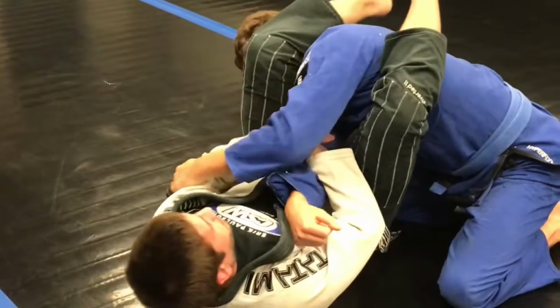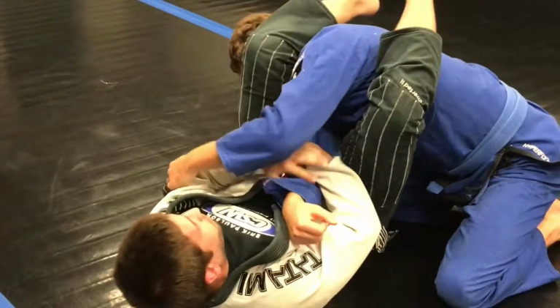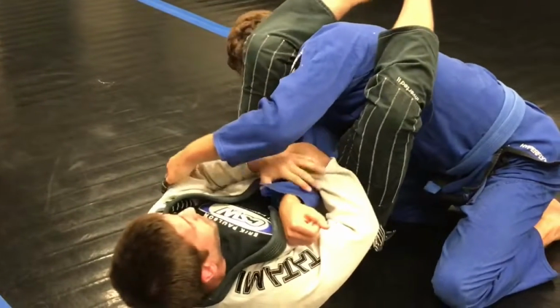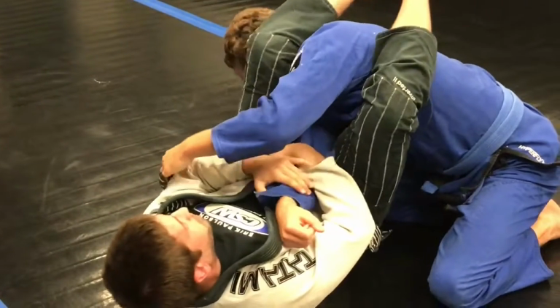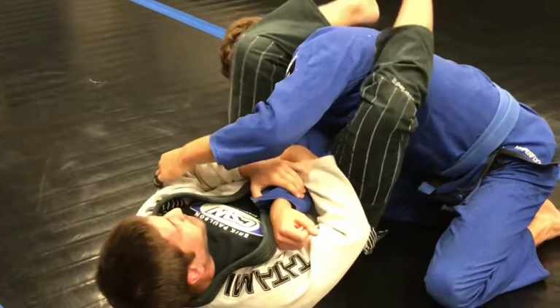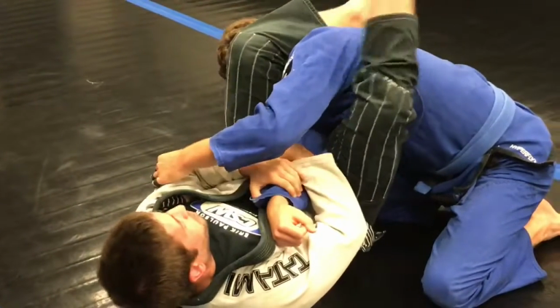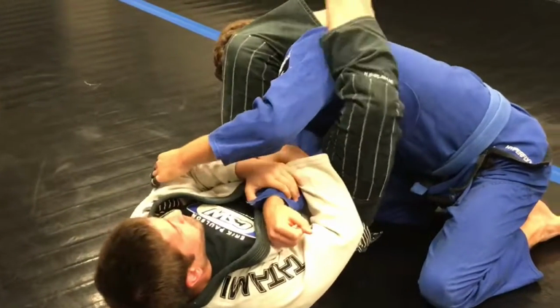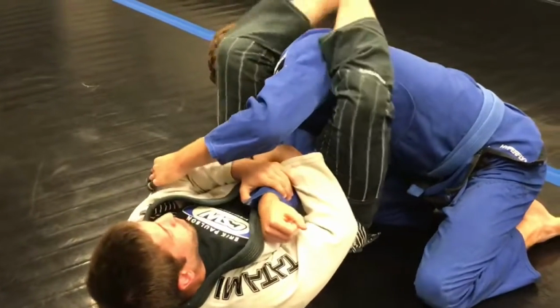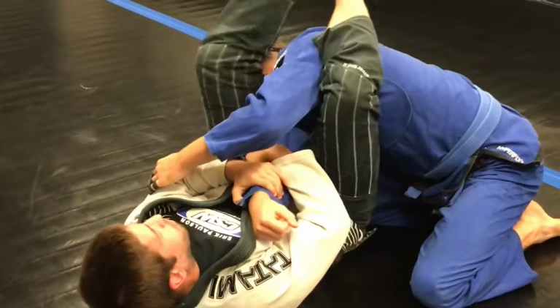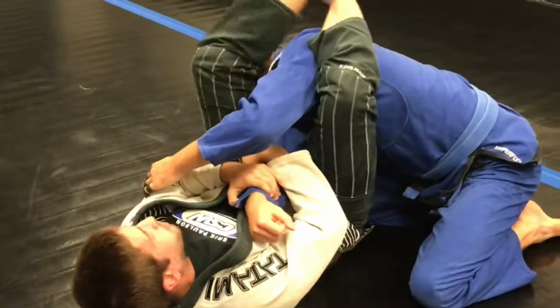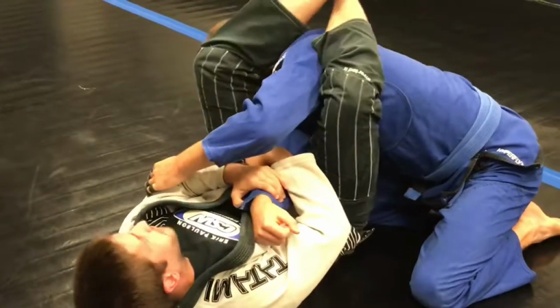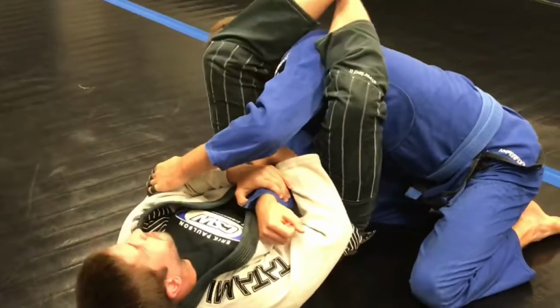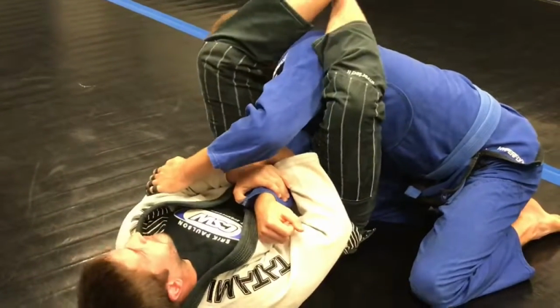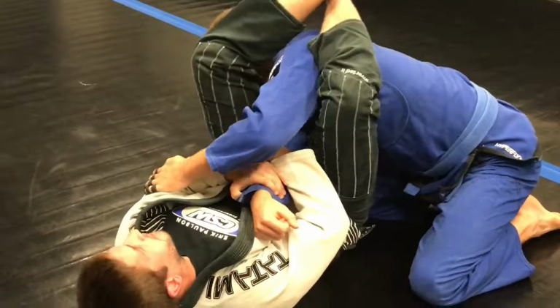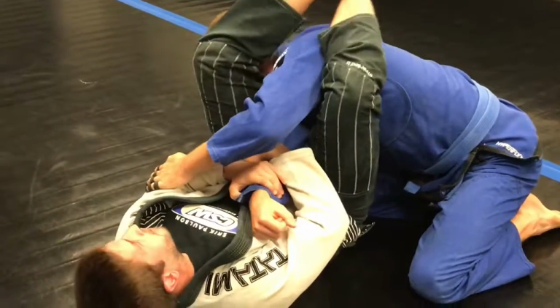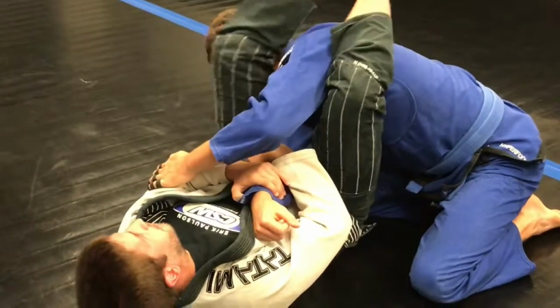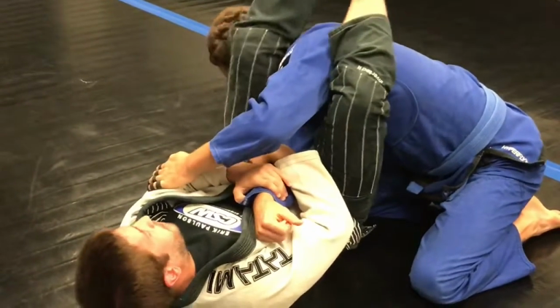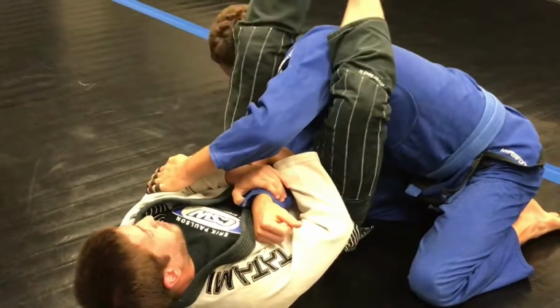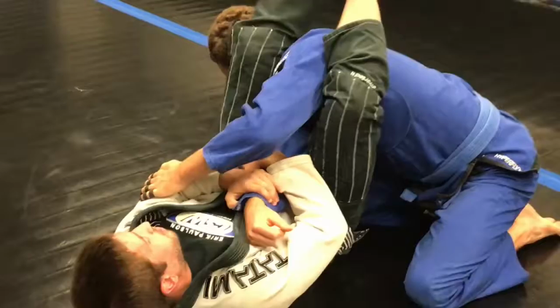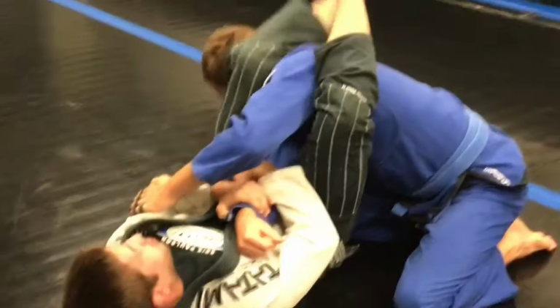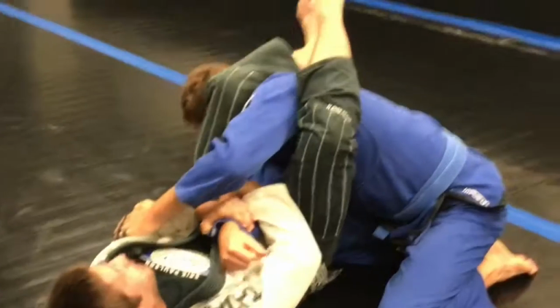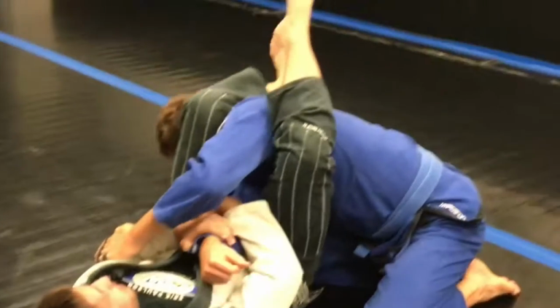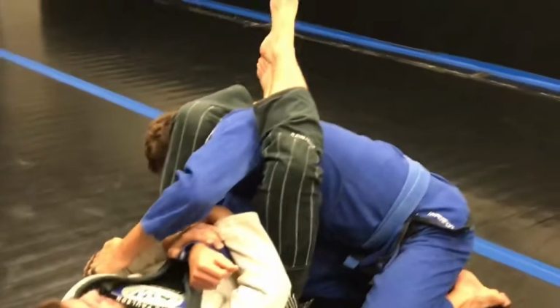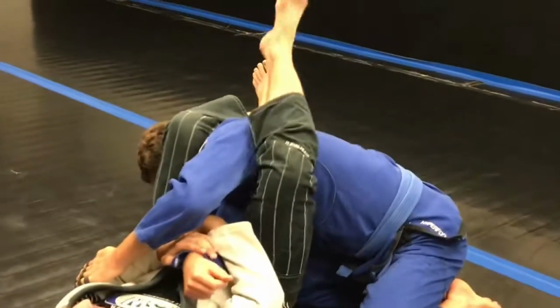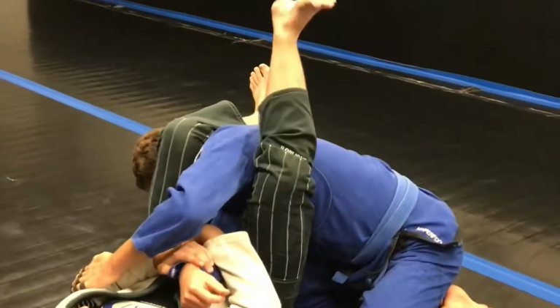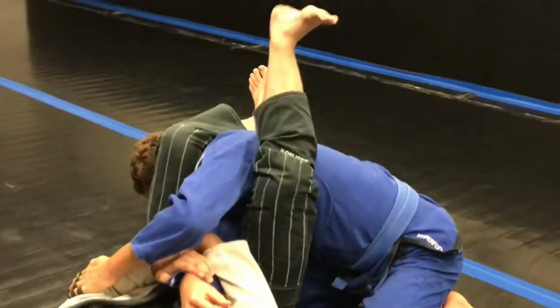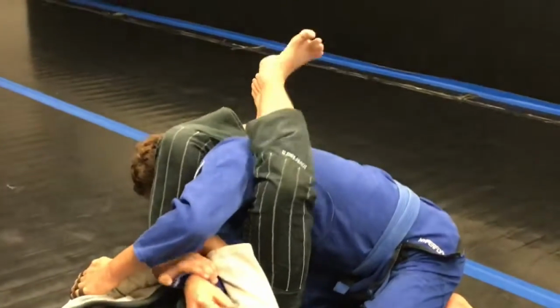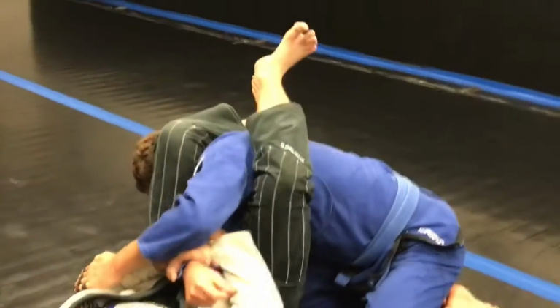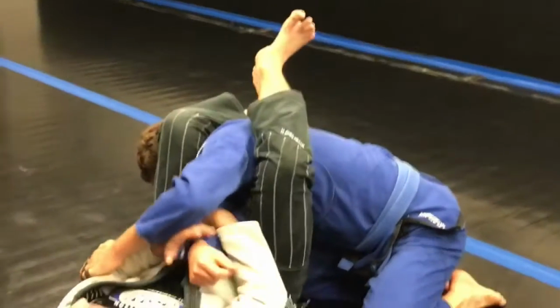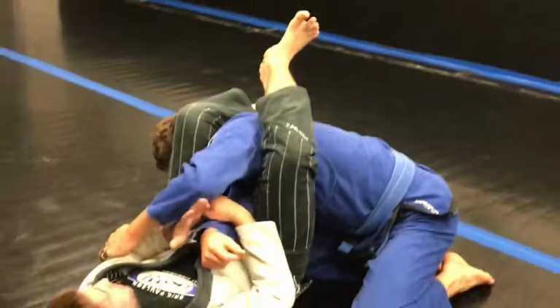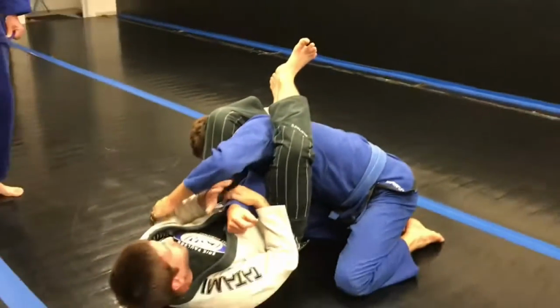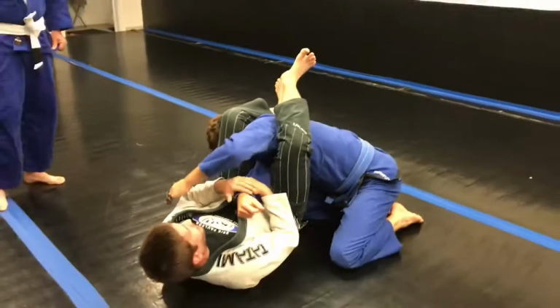Be sure you don't cross your feet or anything — just clamp down with this foot, clamp down with this foot.